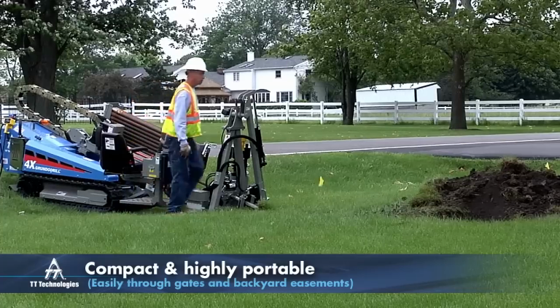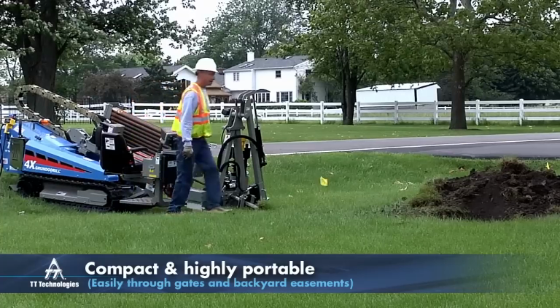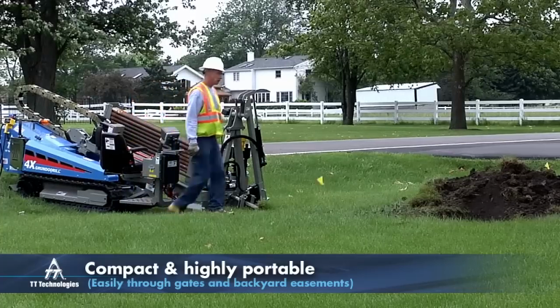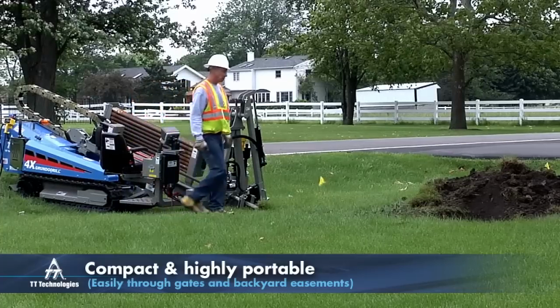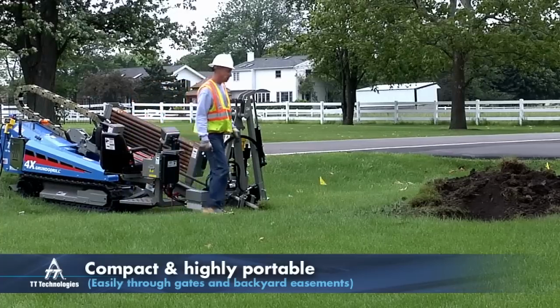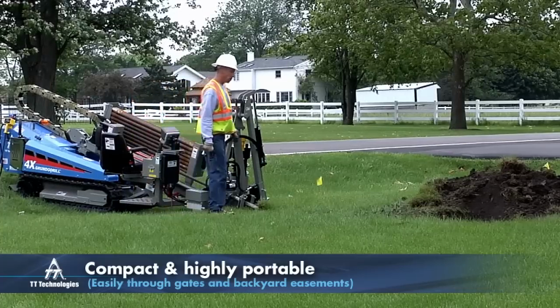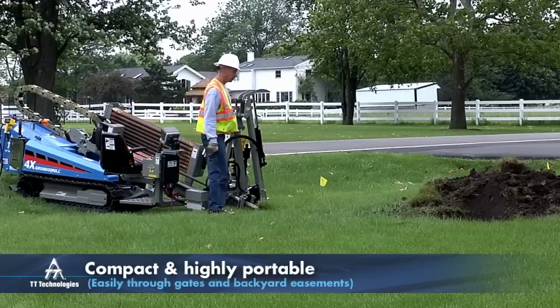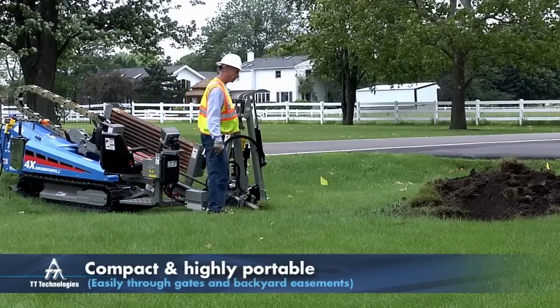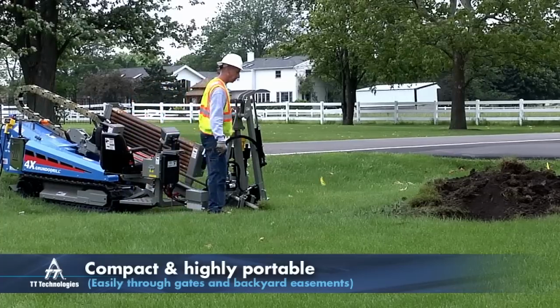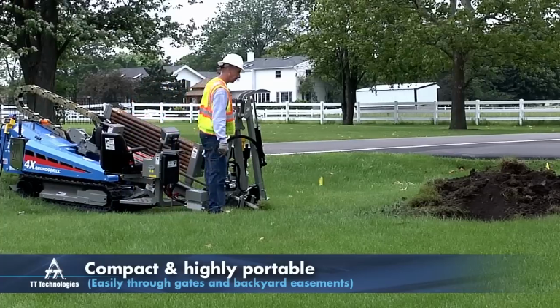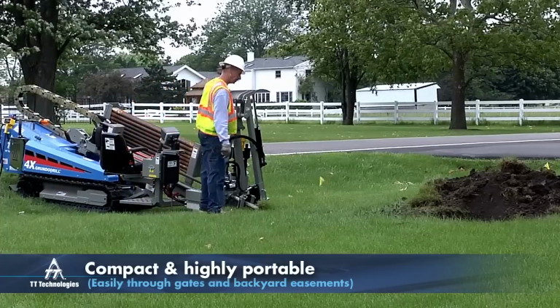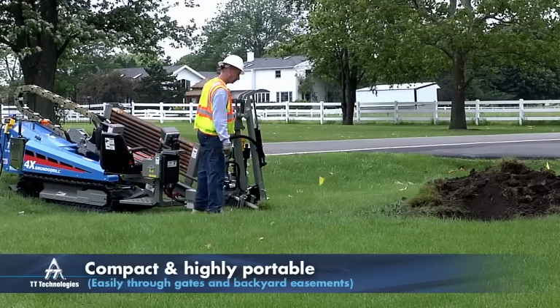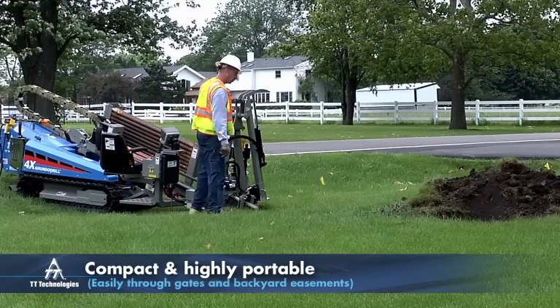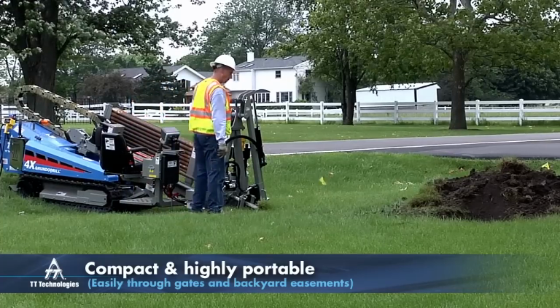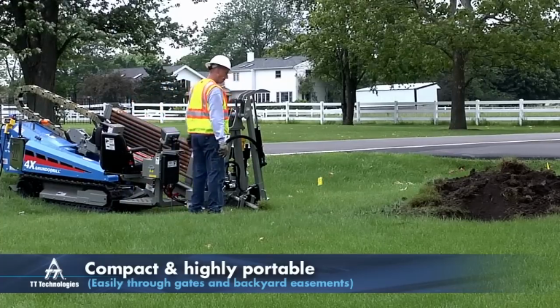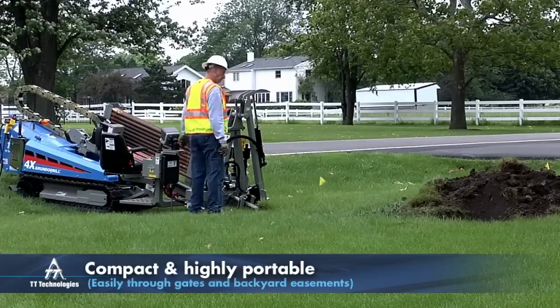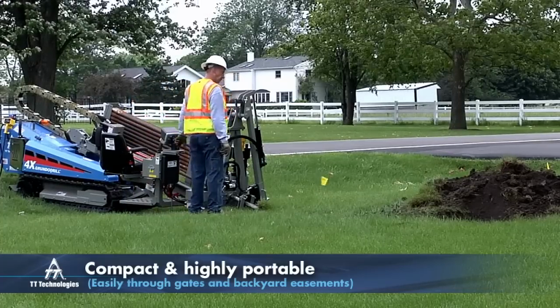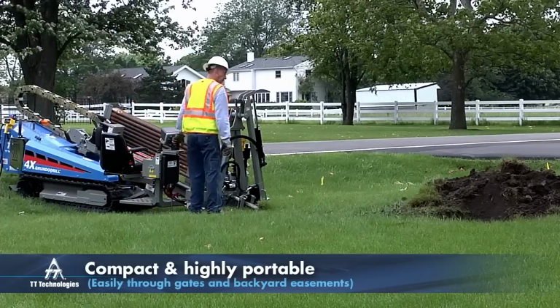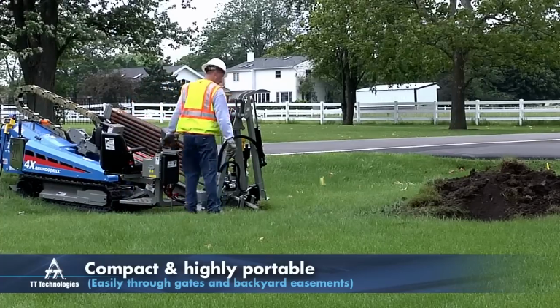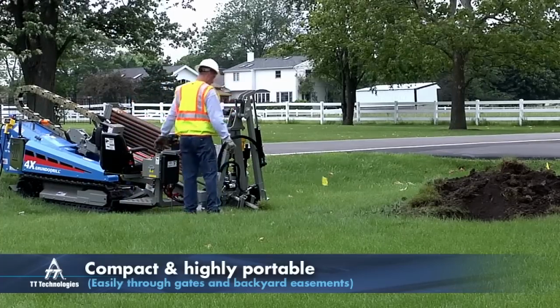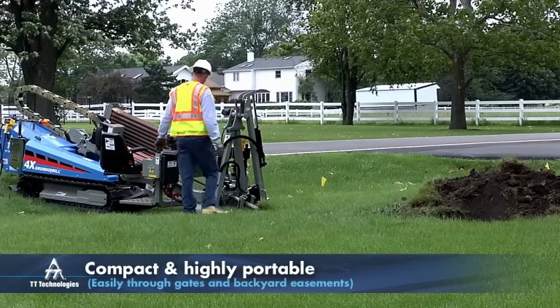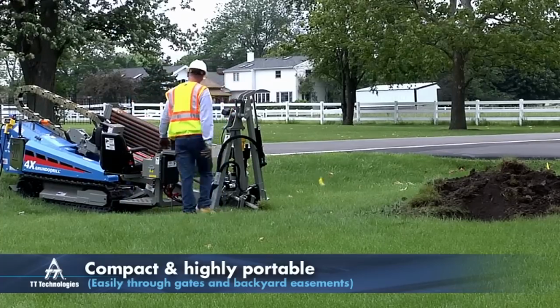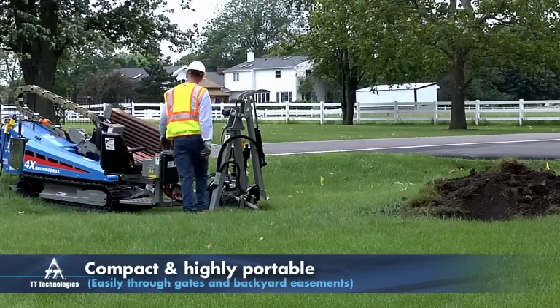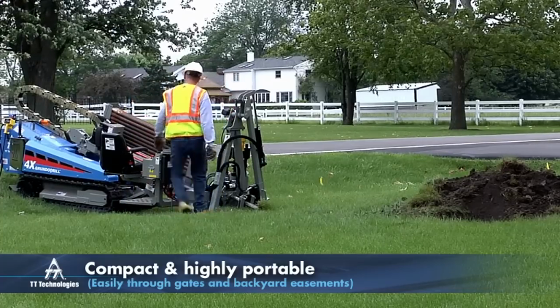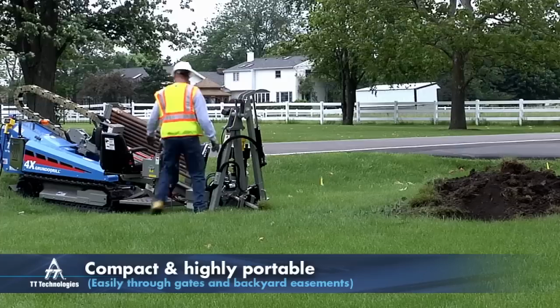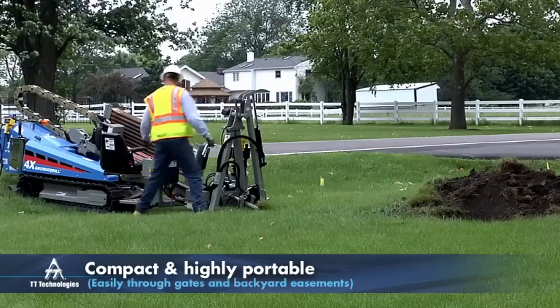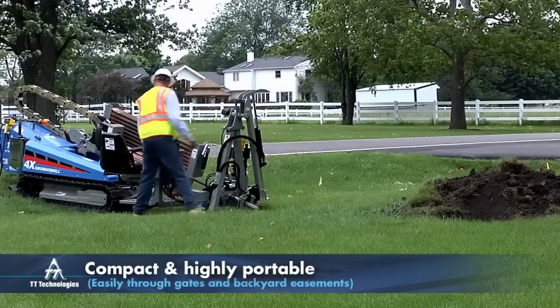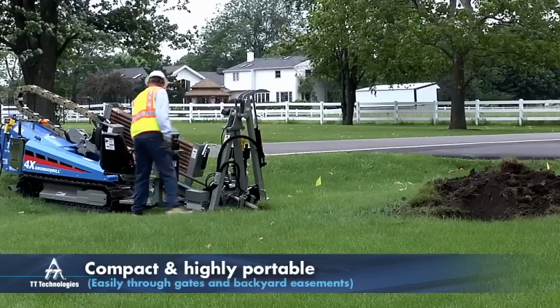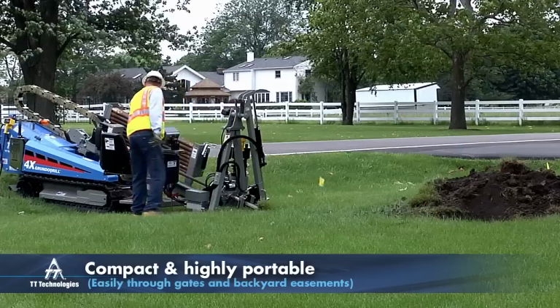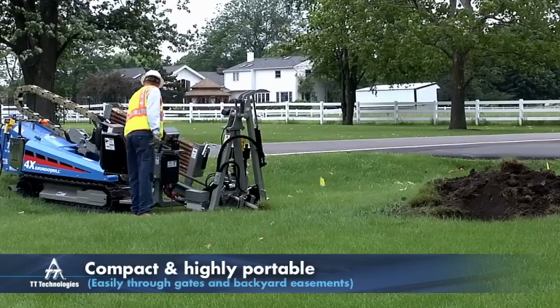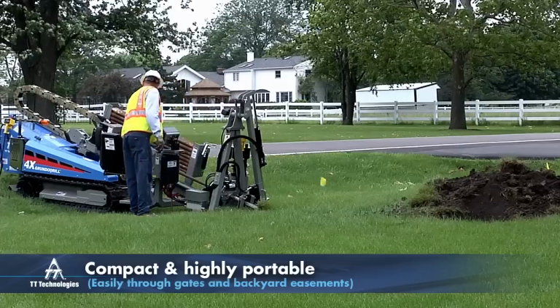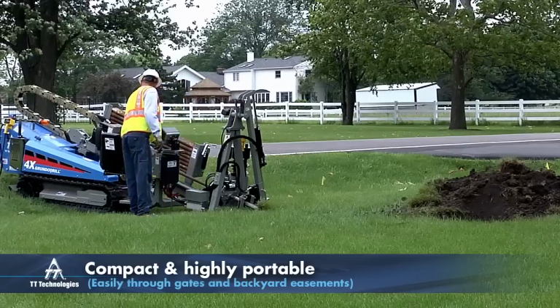At 35.5 inches wide, the 4X travels easily through gates and backyard easements.